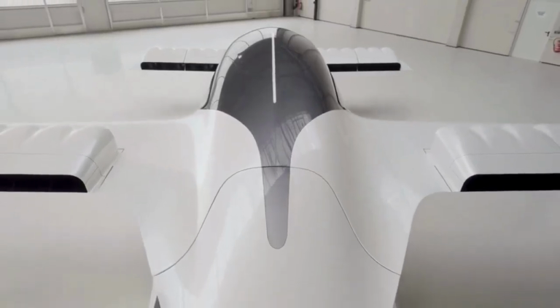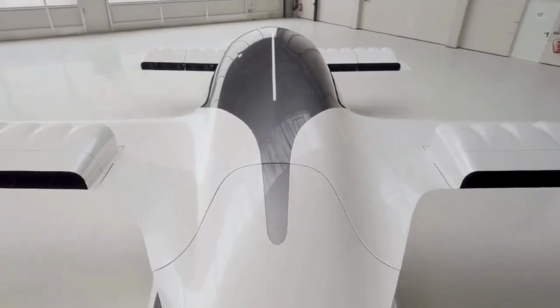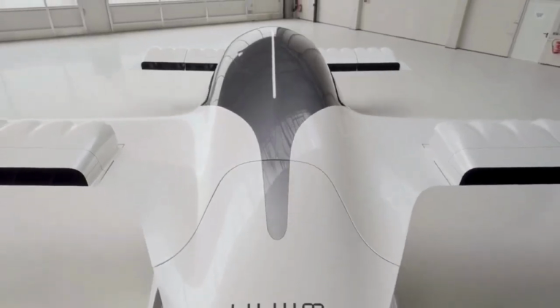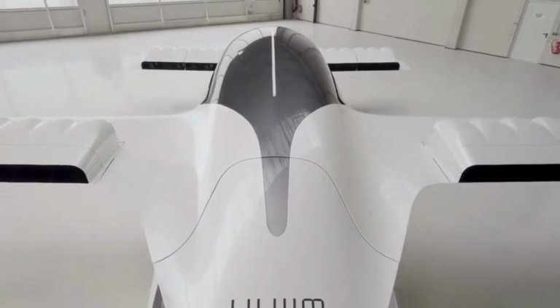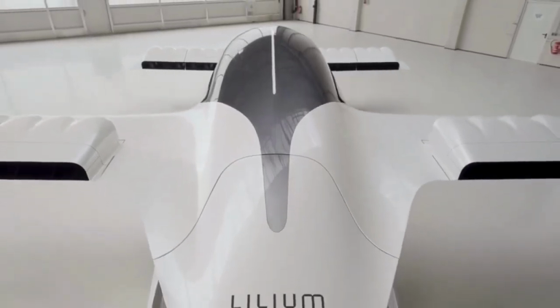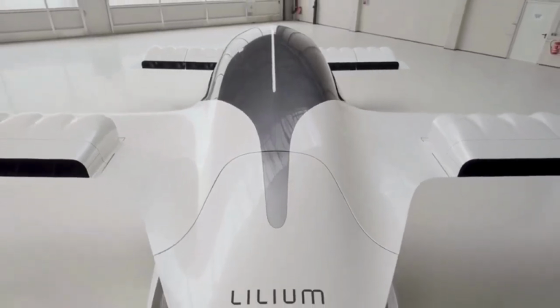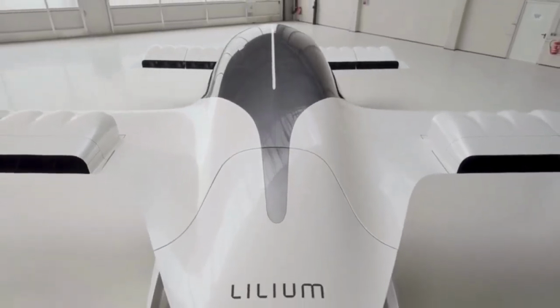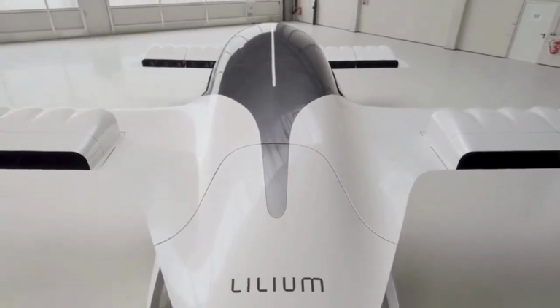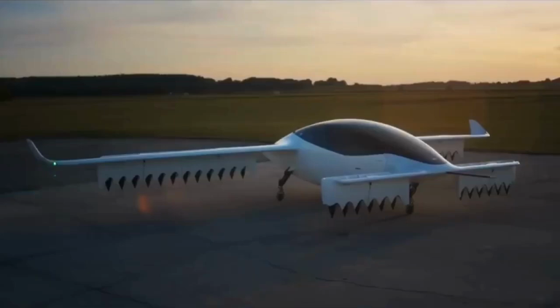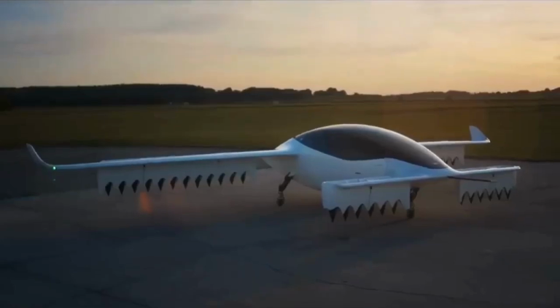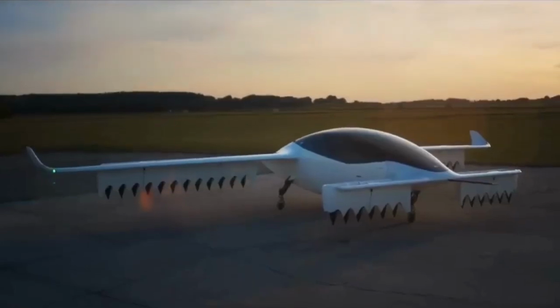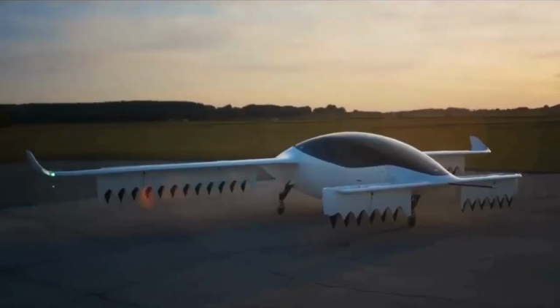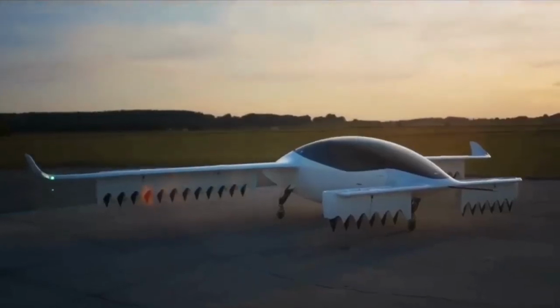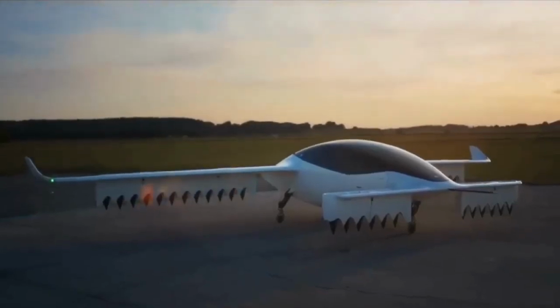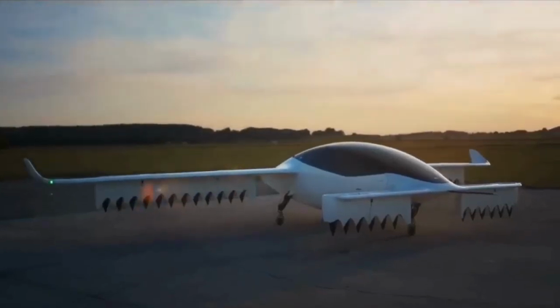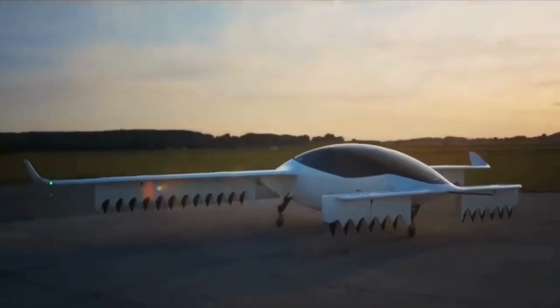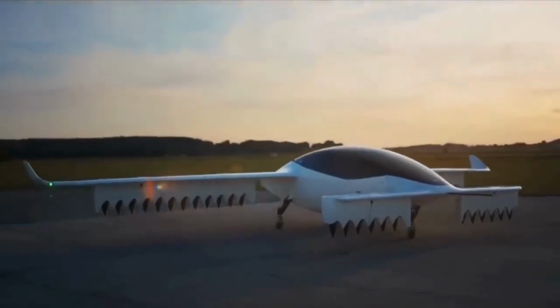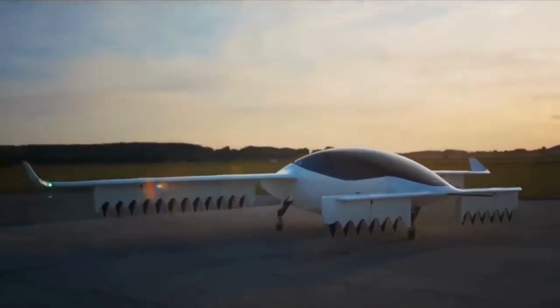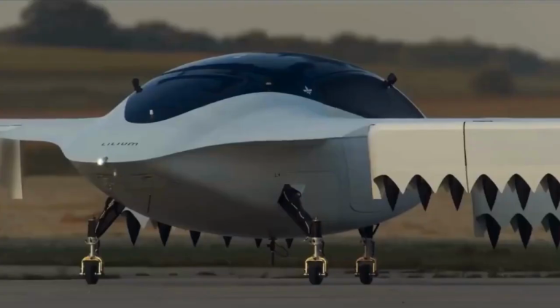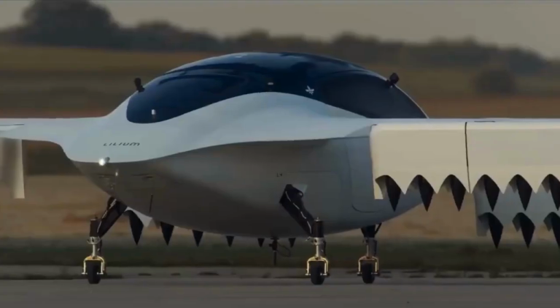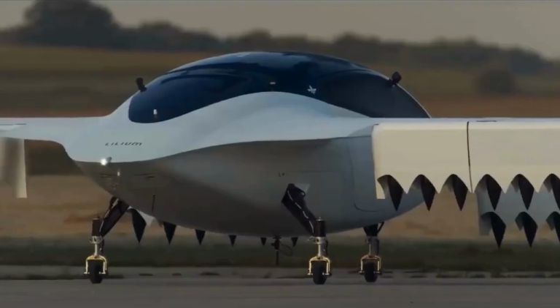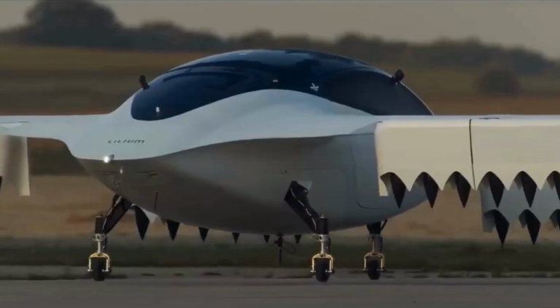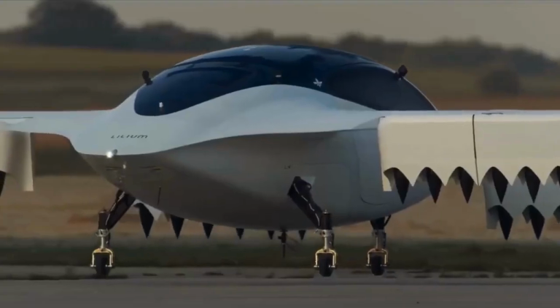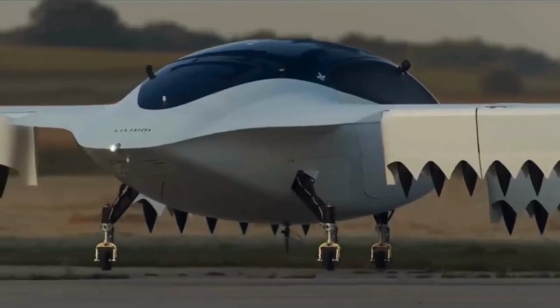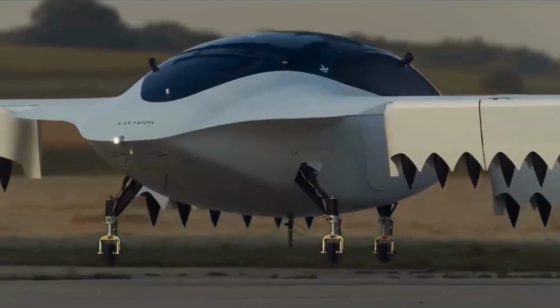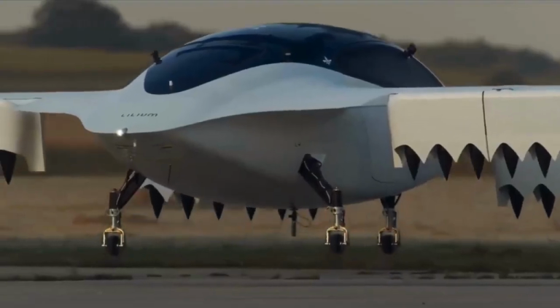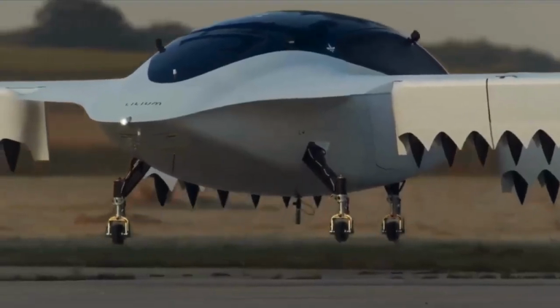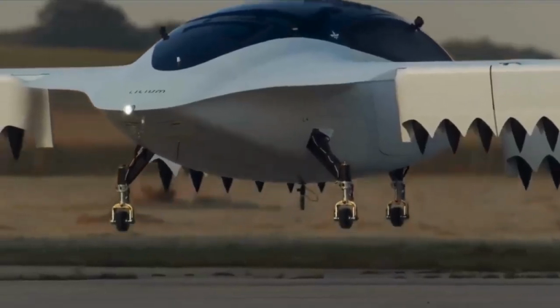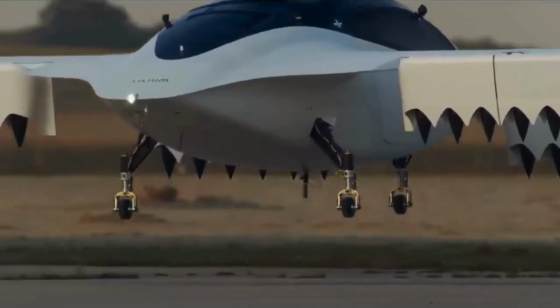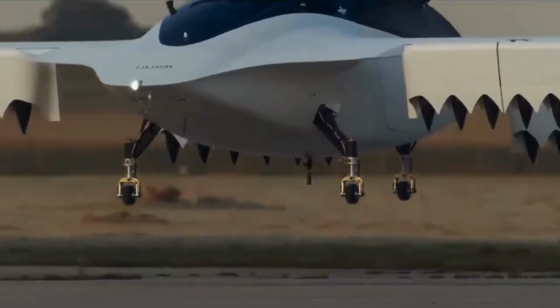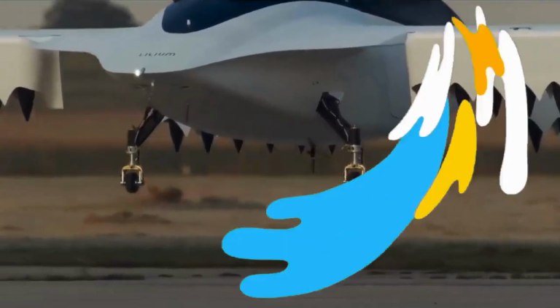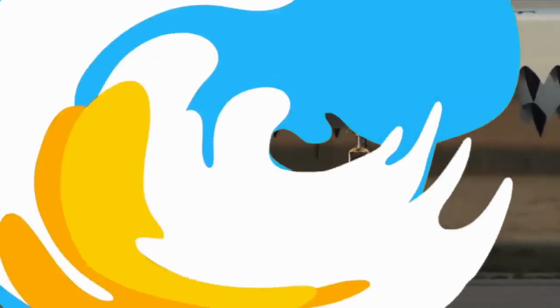The jet's wingspan is 33 feet, and it has a length of just 34 feet — relatively small for a jet of its capacity.